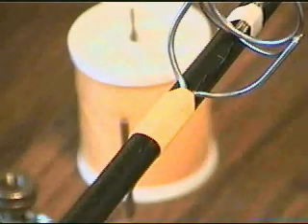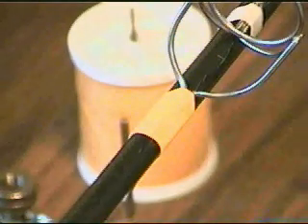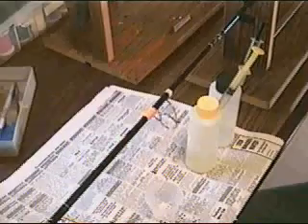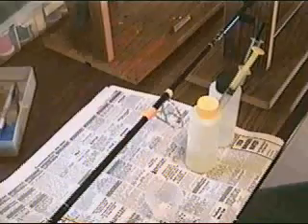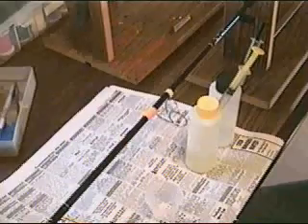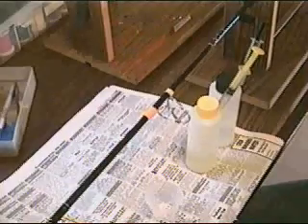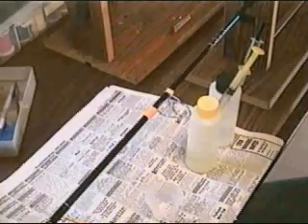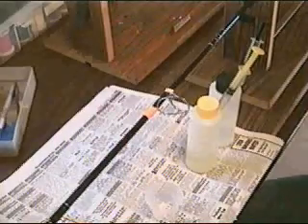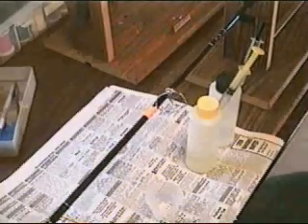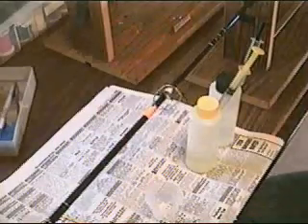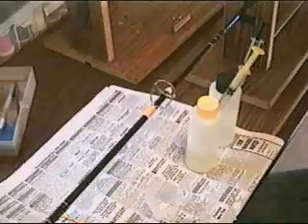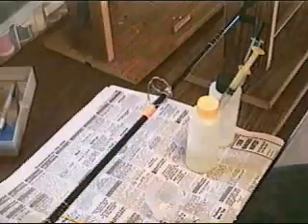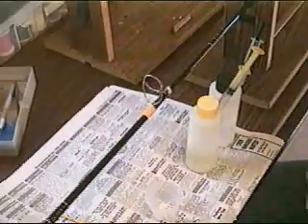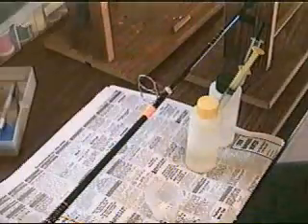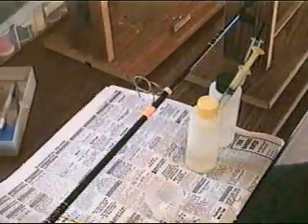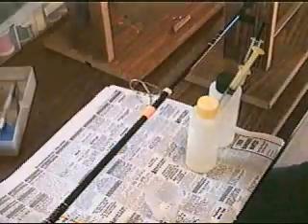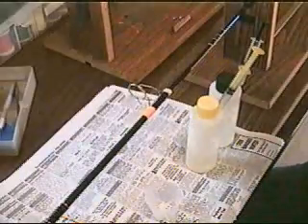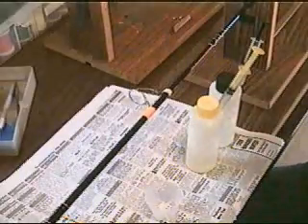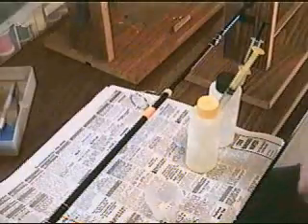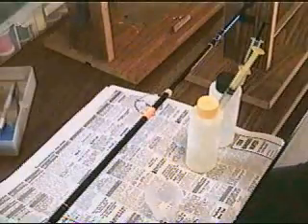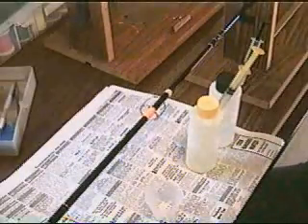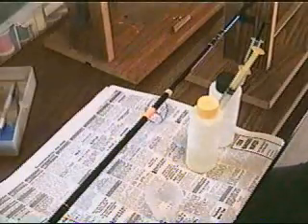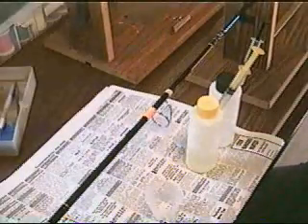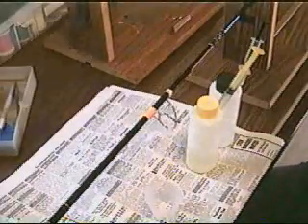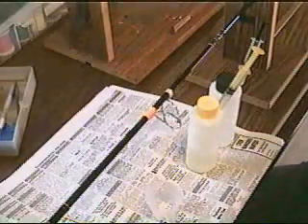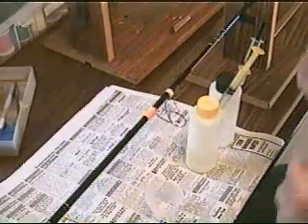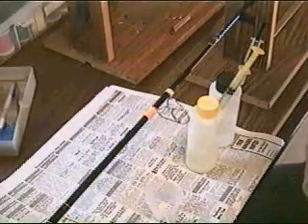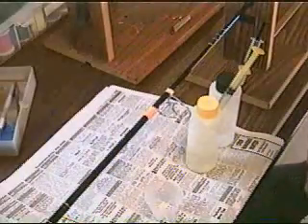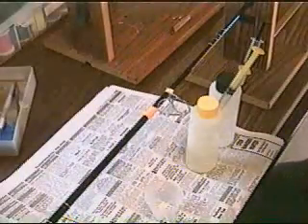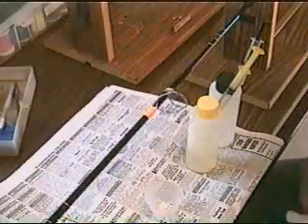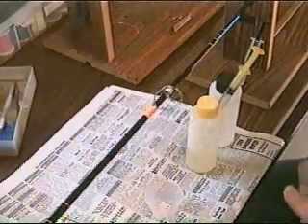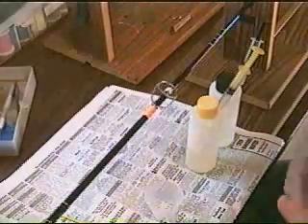I'm going to get some epoxy on here, and then I'm going to tell you a couple of other things.